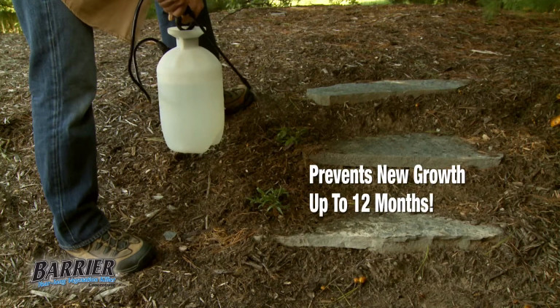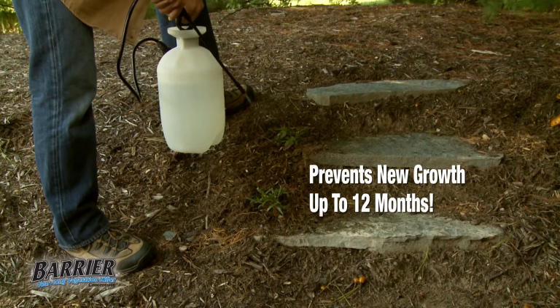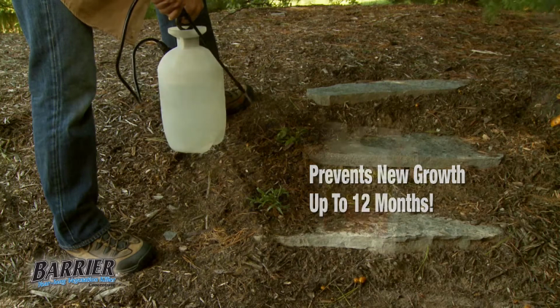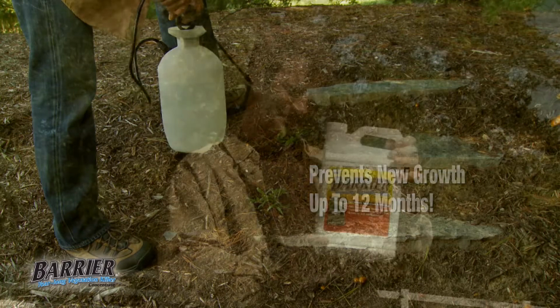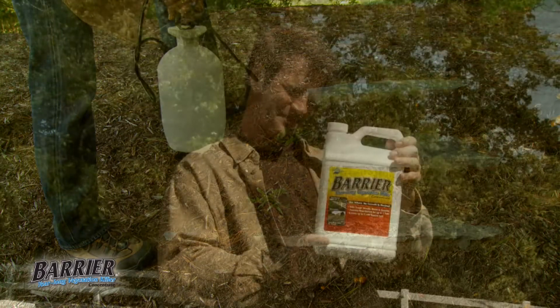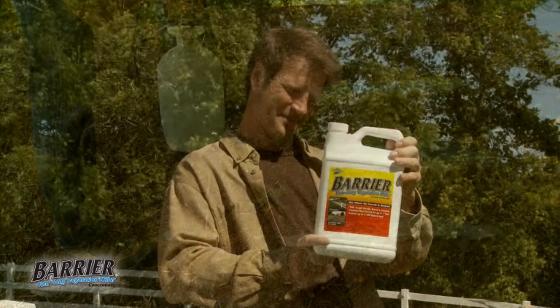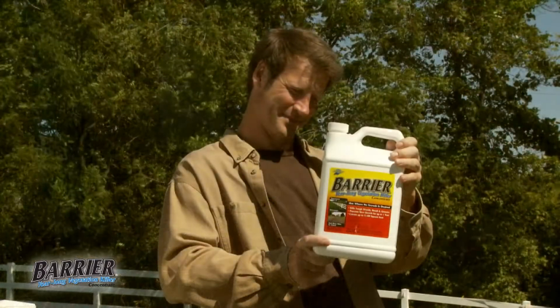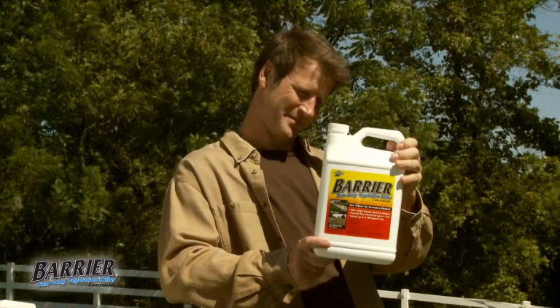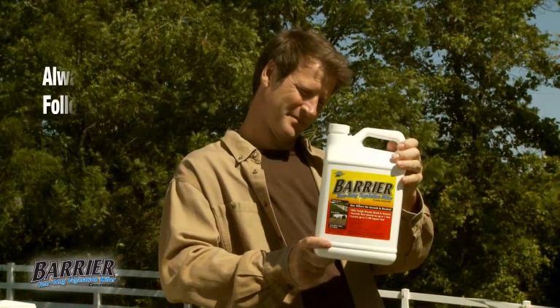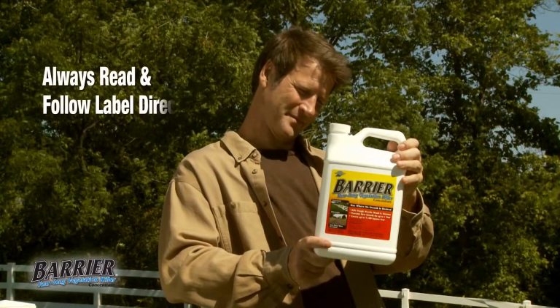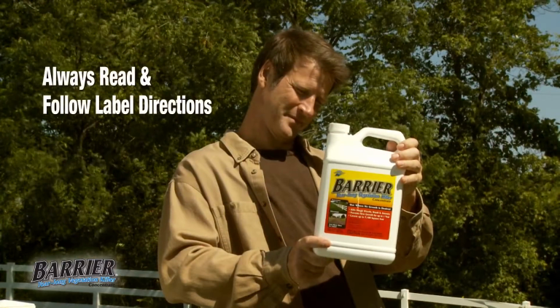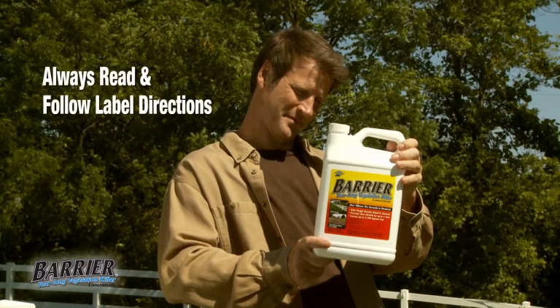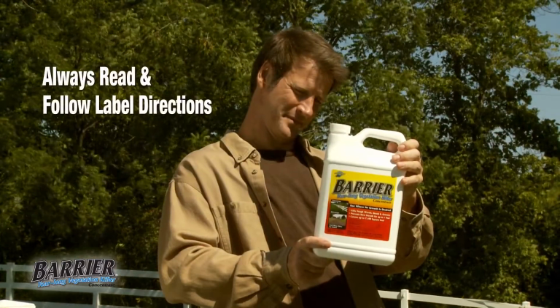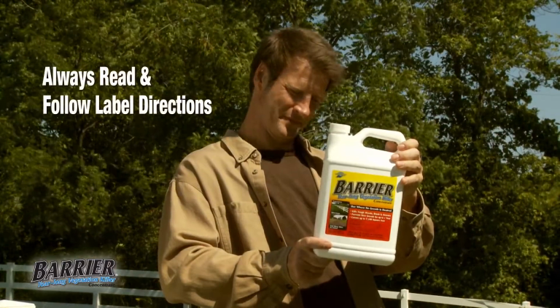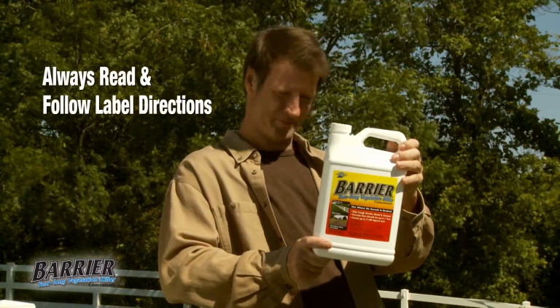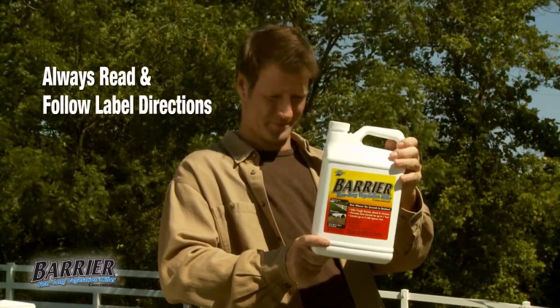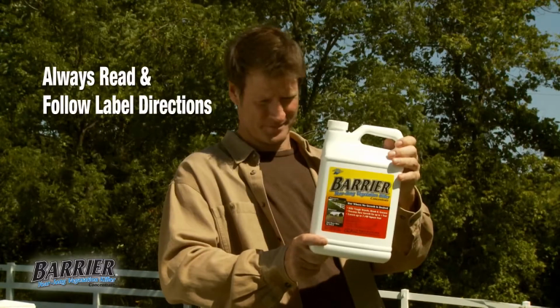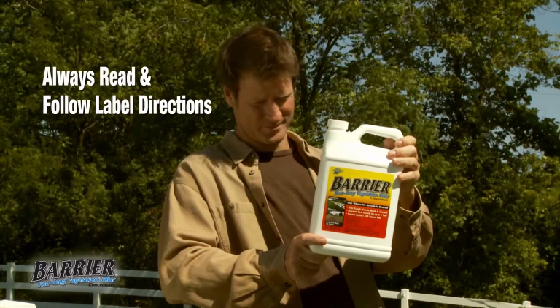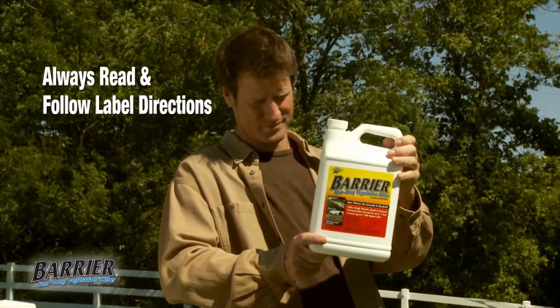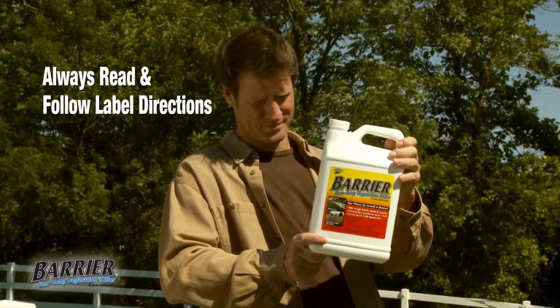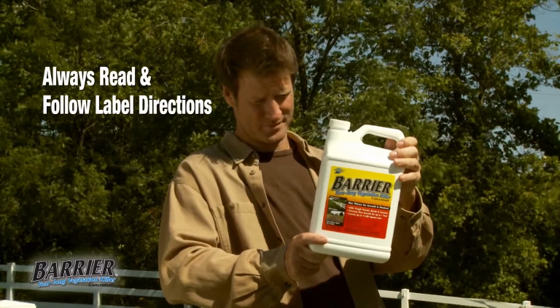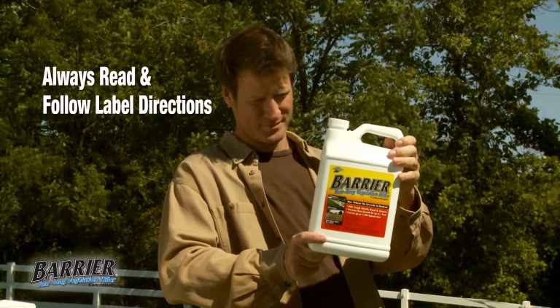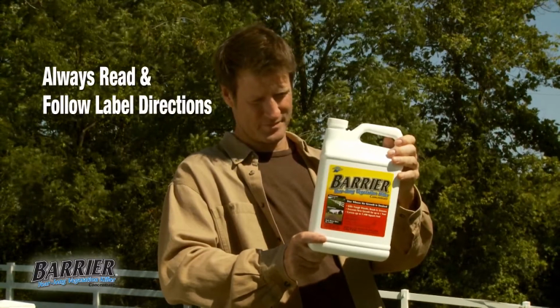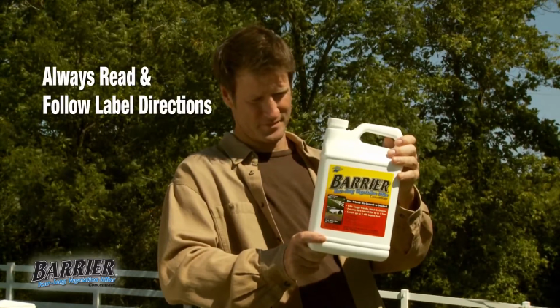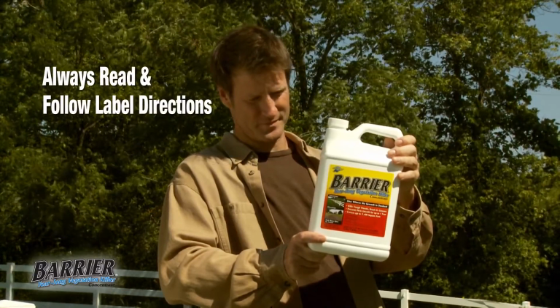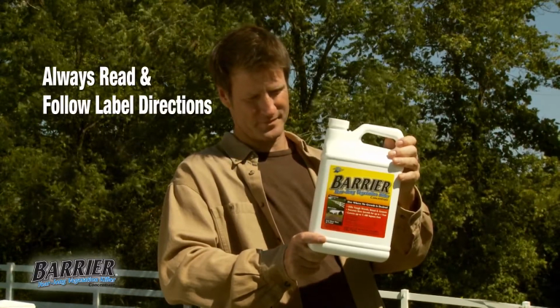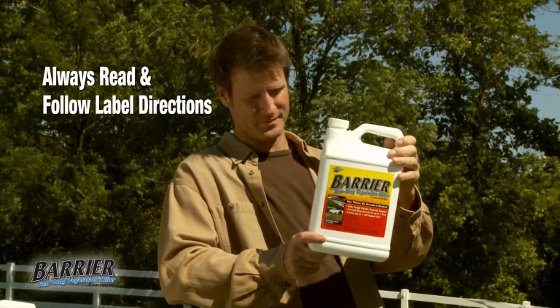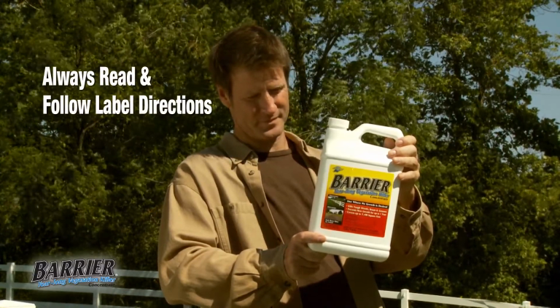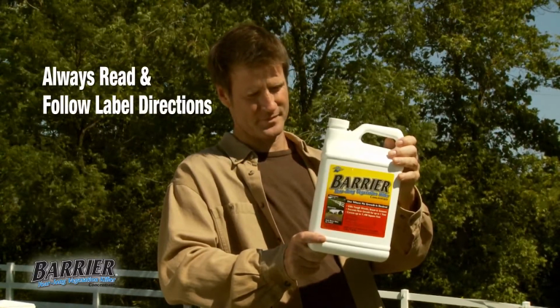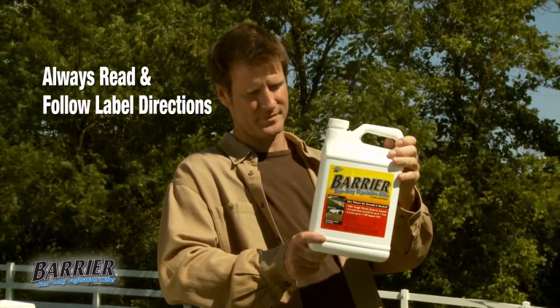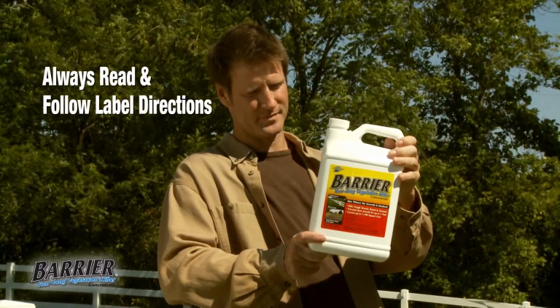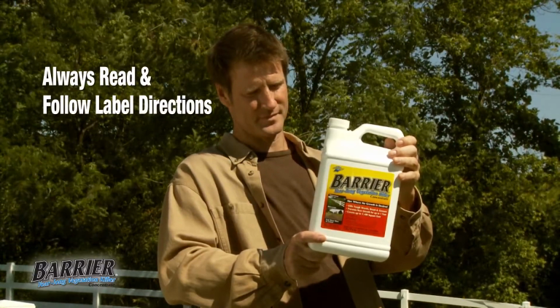Before applying, always read and follow label directions, wear protective clothing, and follow all safety warnings.